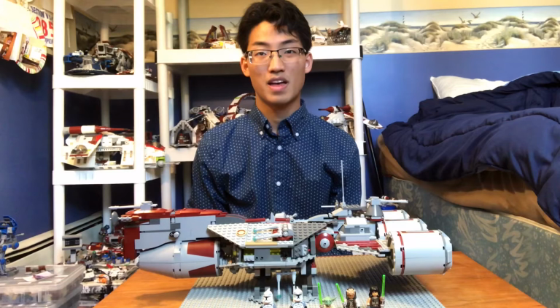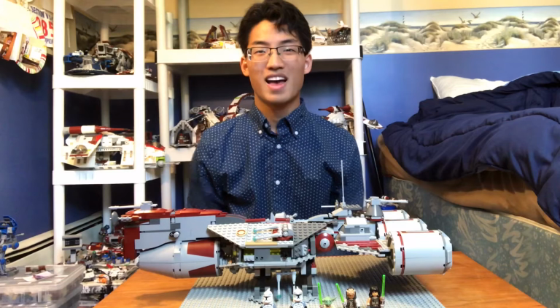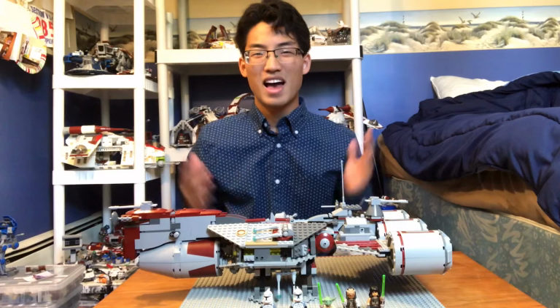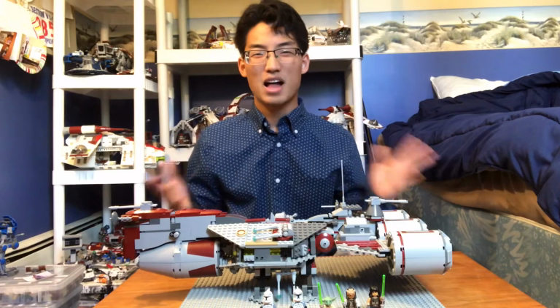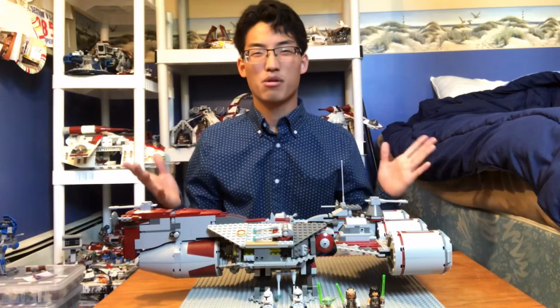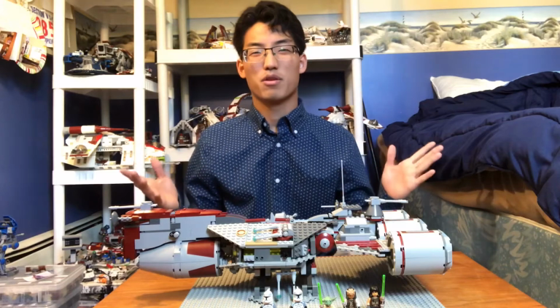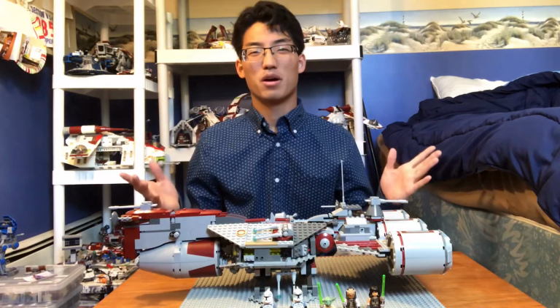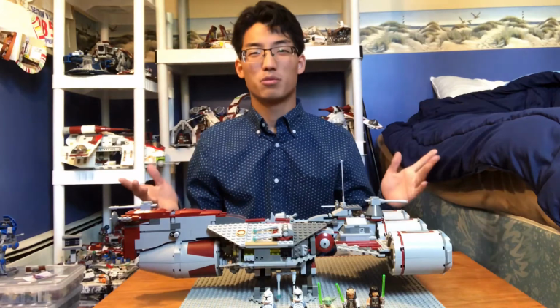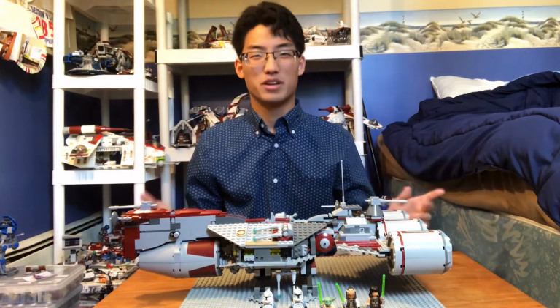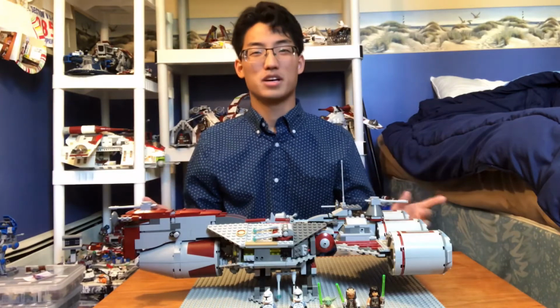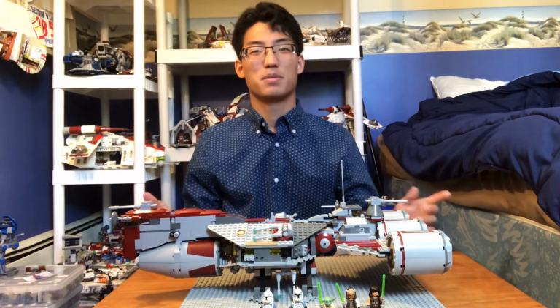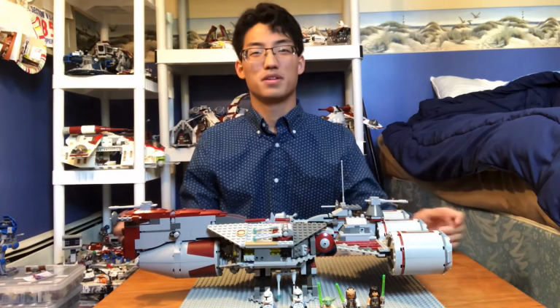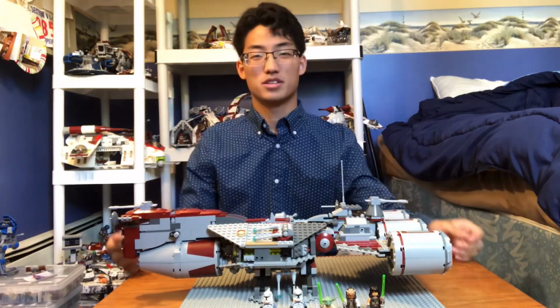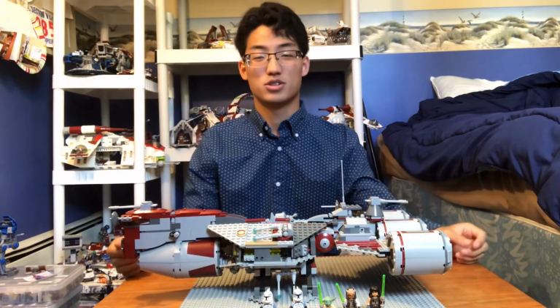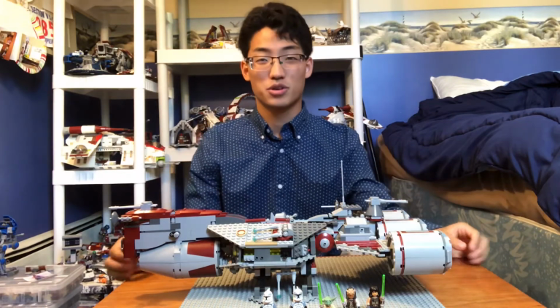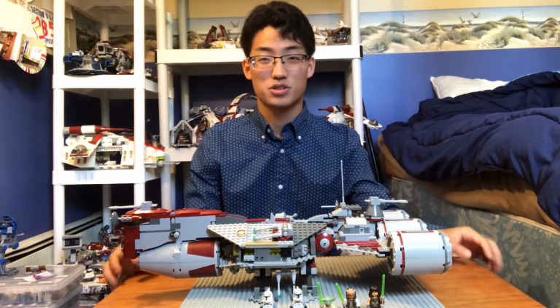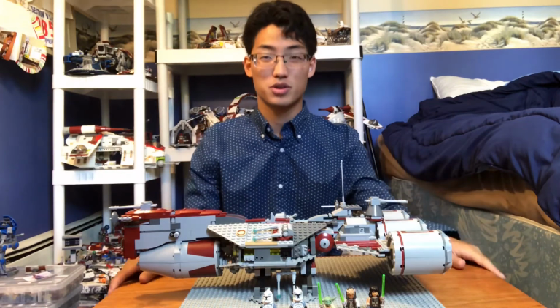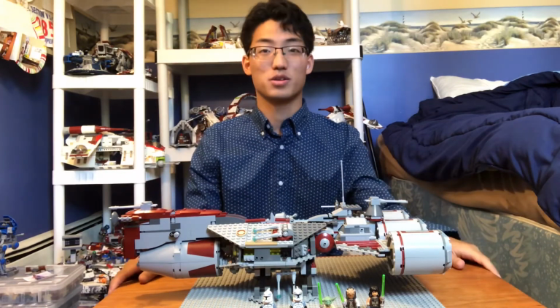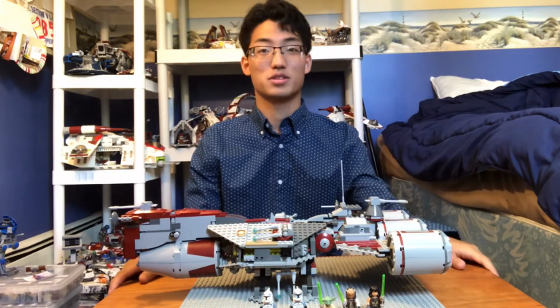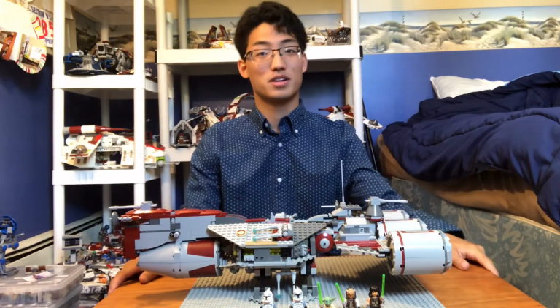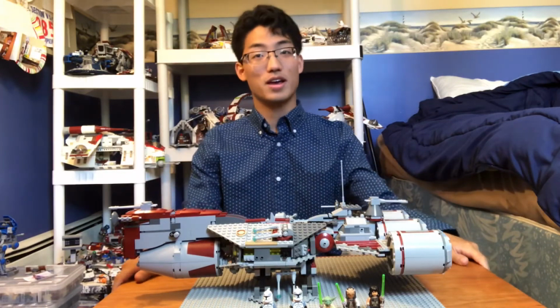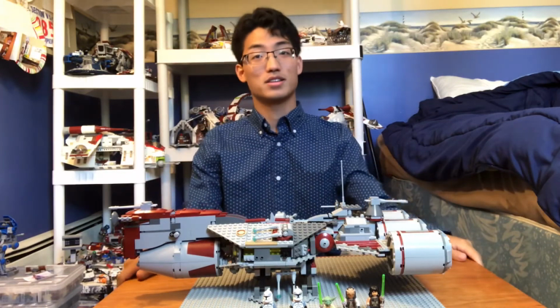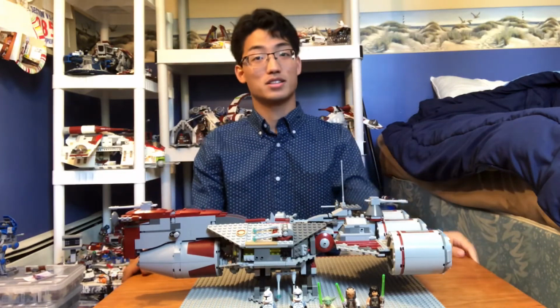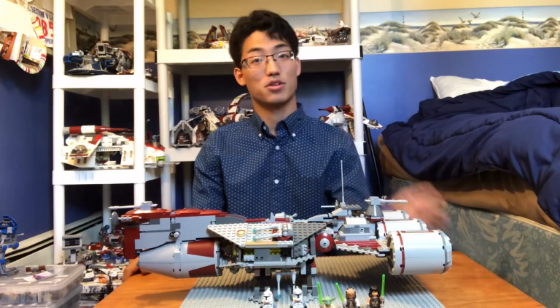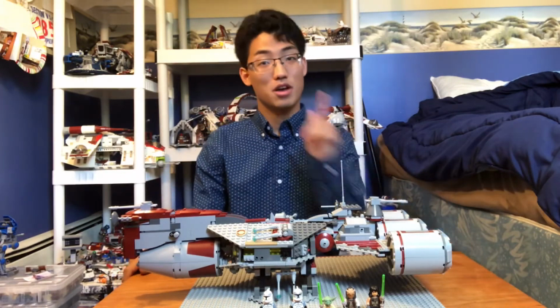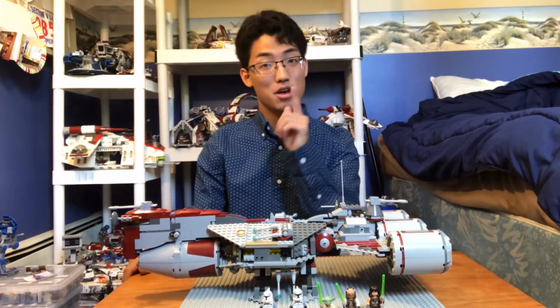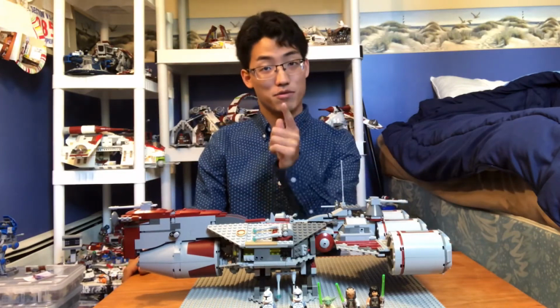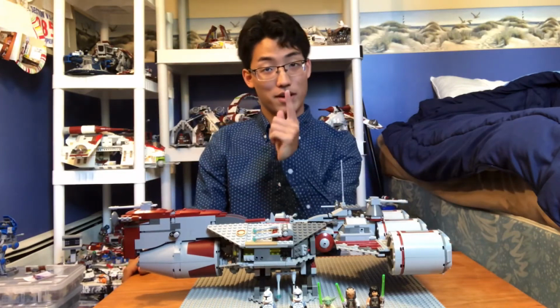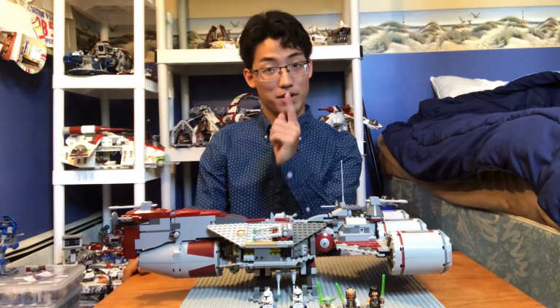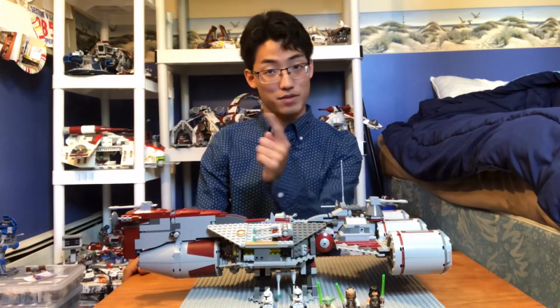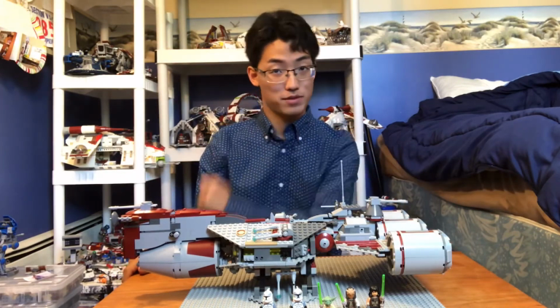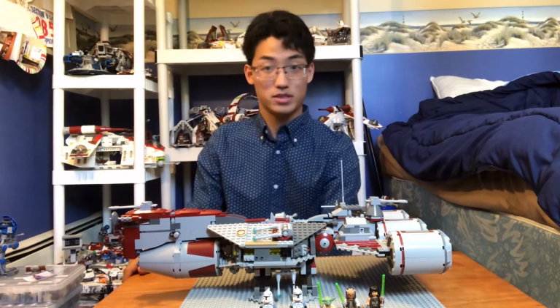Hello everyone, what is up? This is Sawyer Studios, and today is another Friday Favorites.